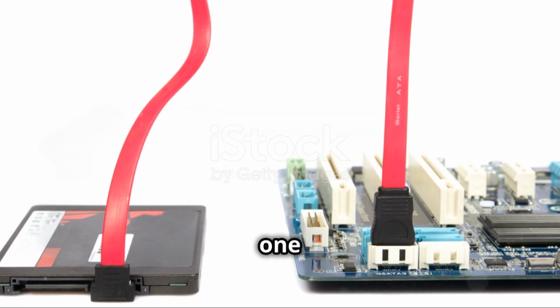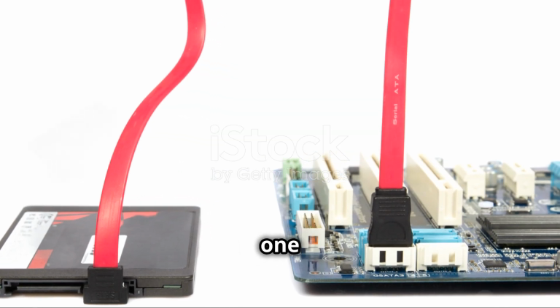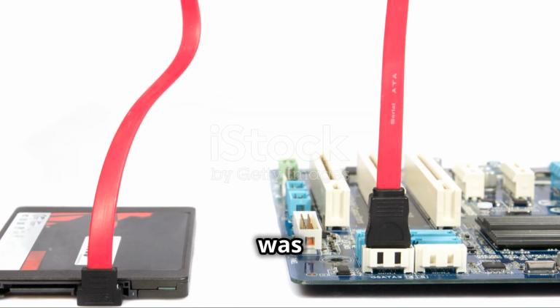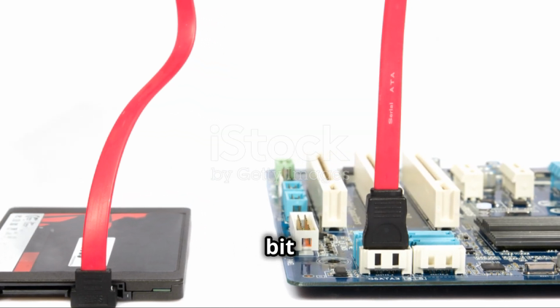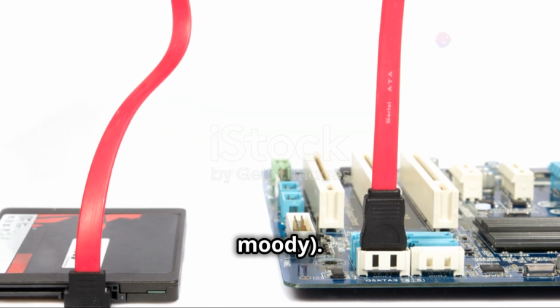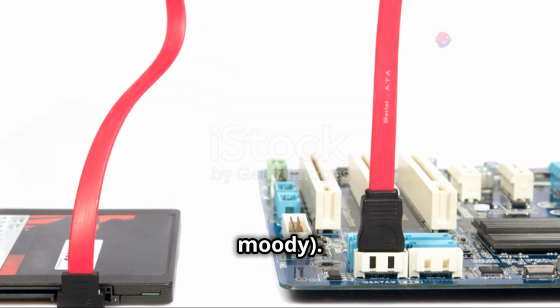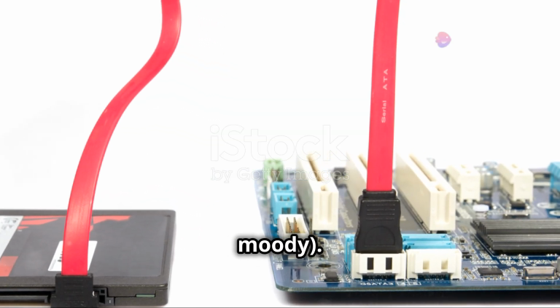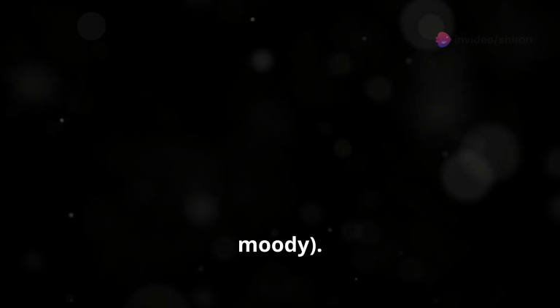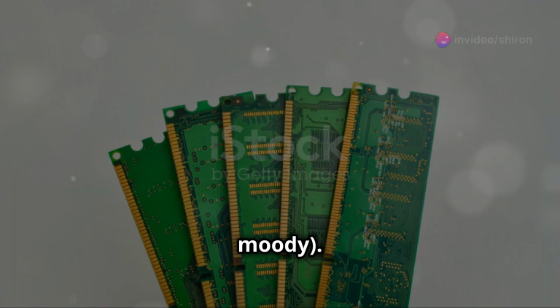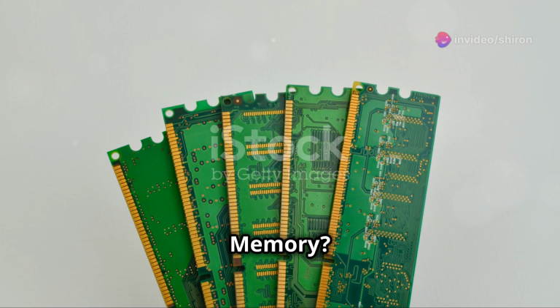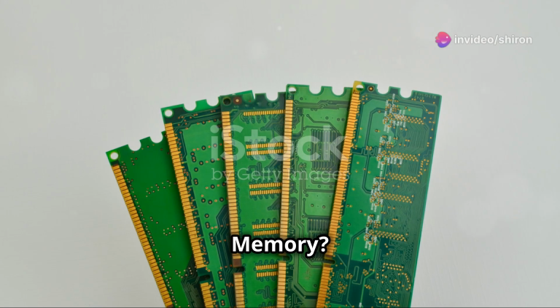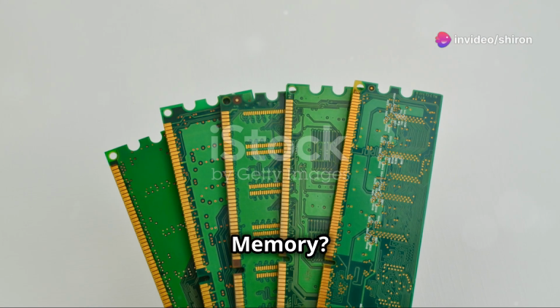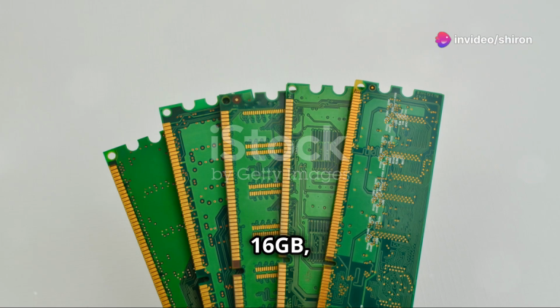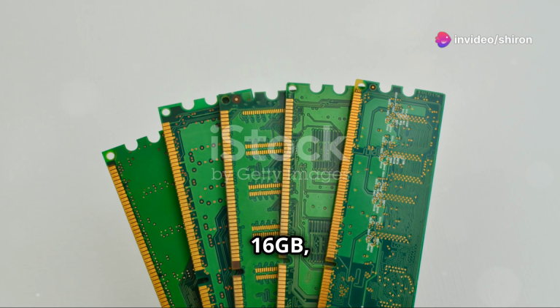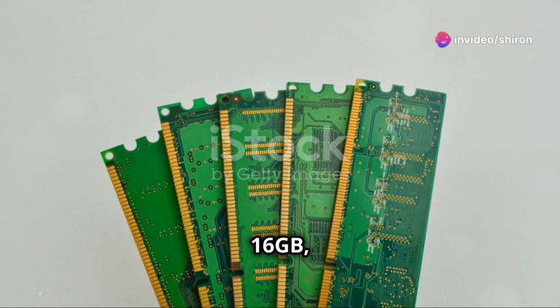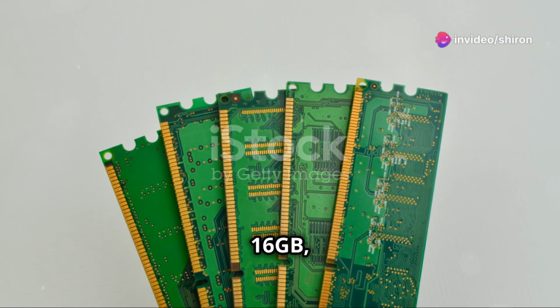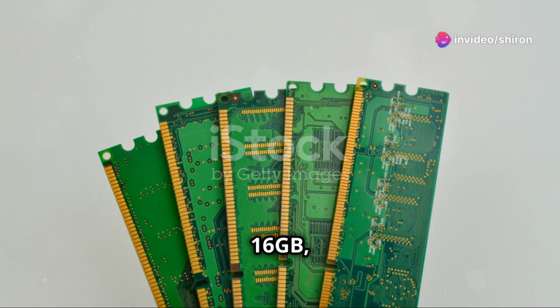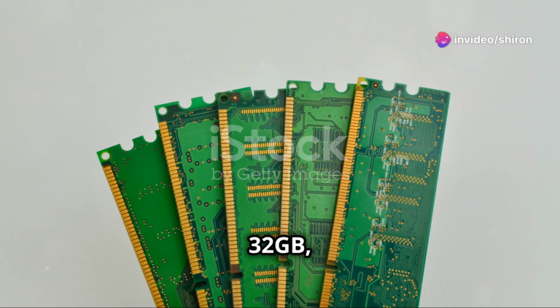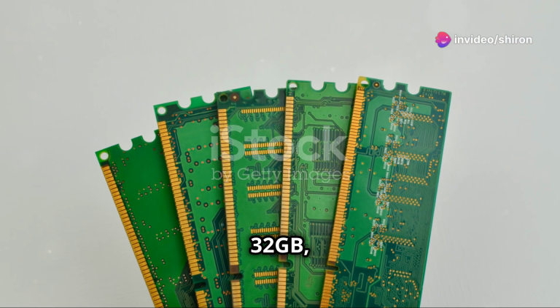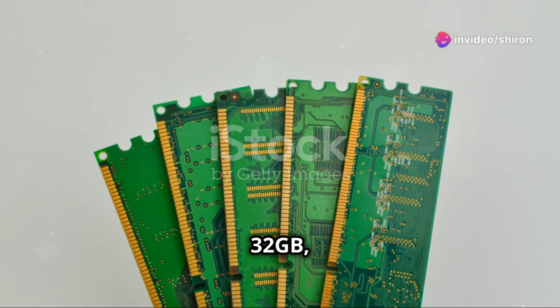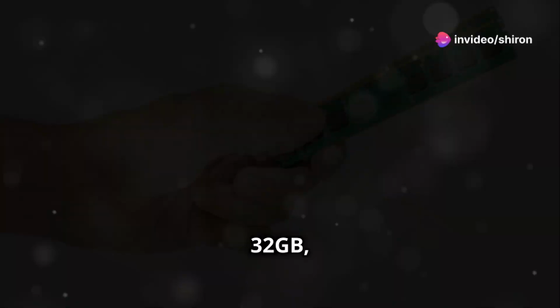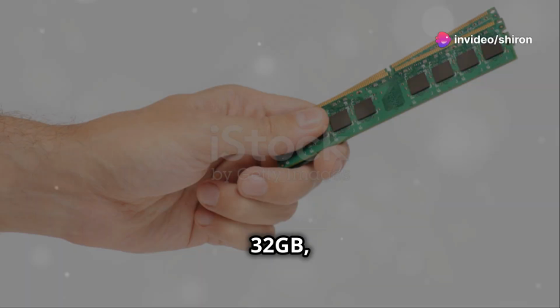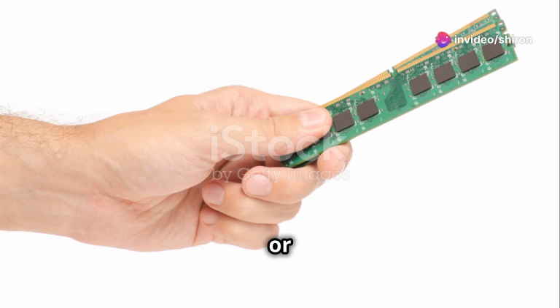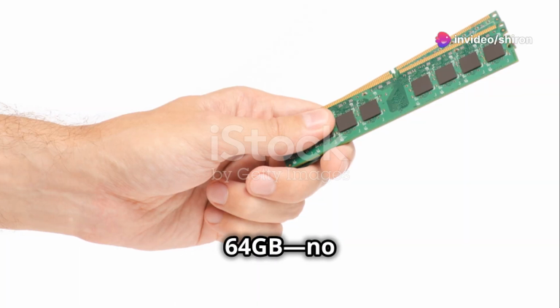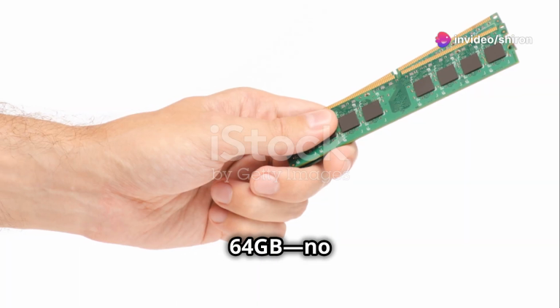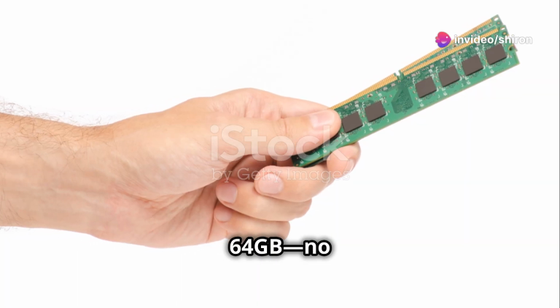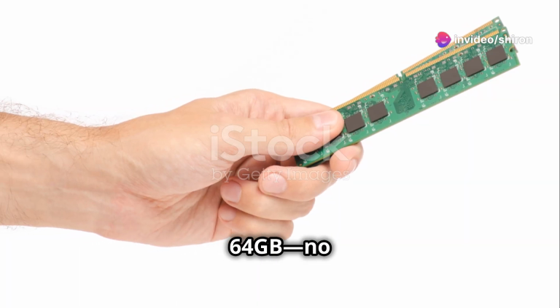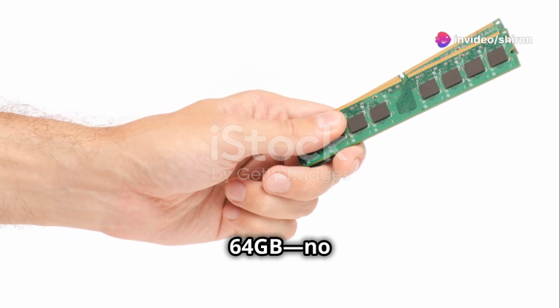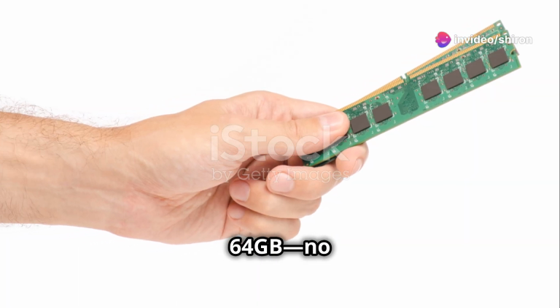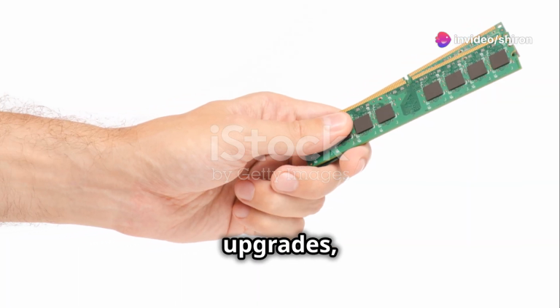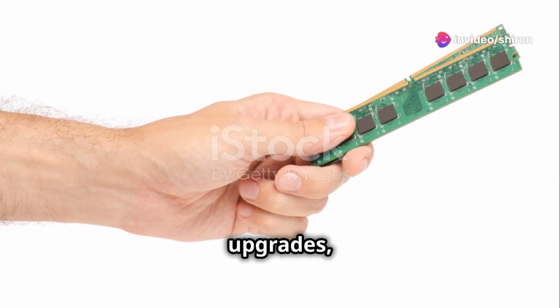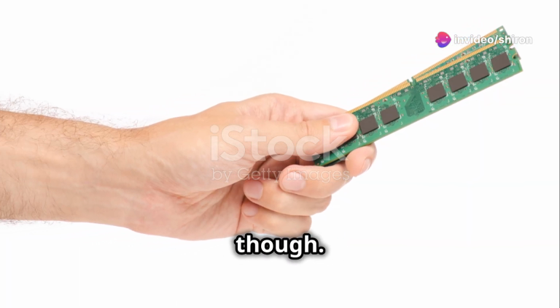Memory options are 16GB, 32GB, or 64GB, though there are no upgrades available after purchase.